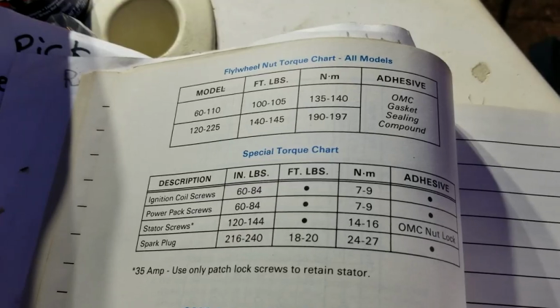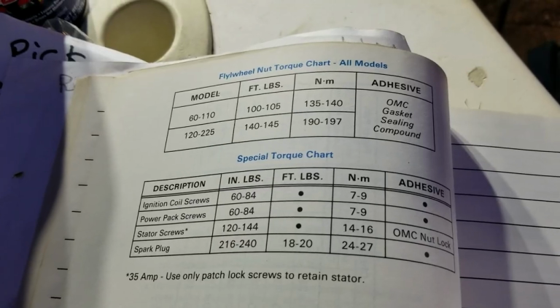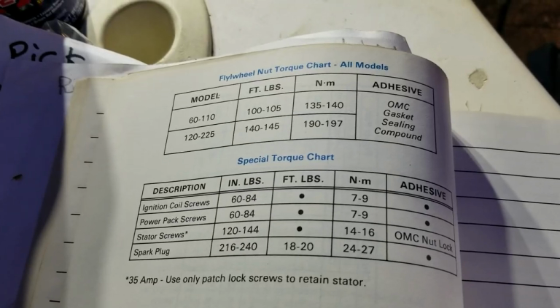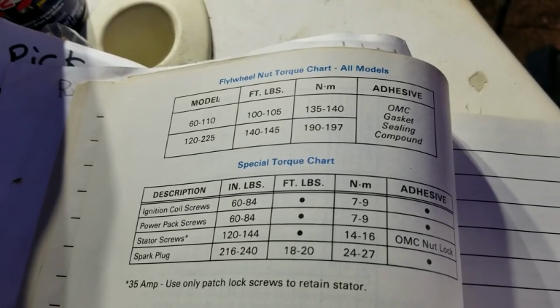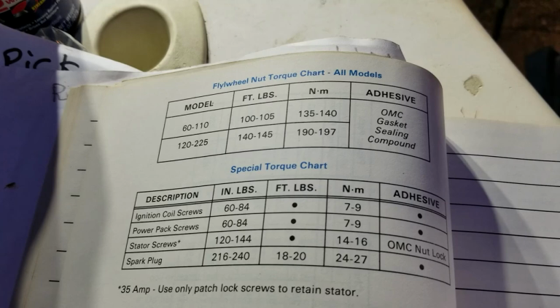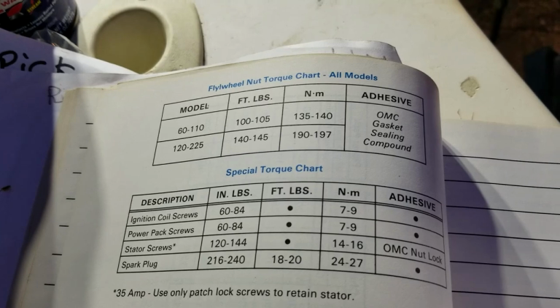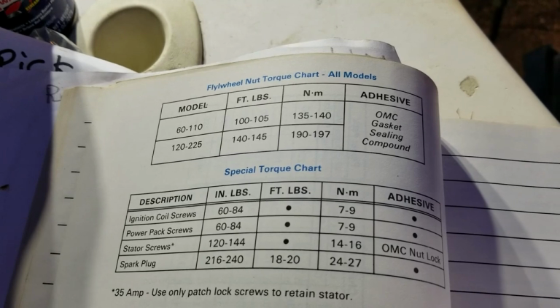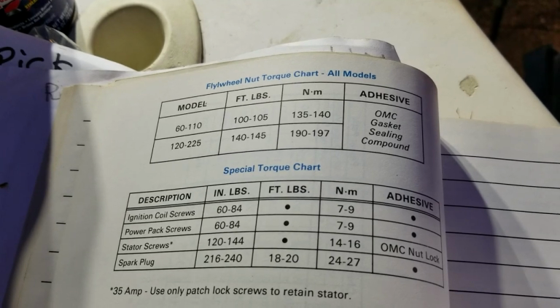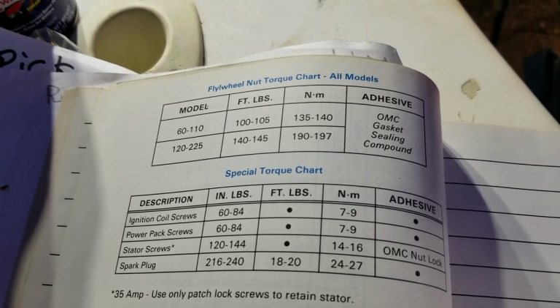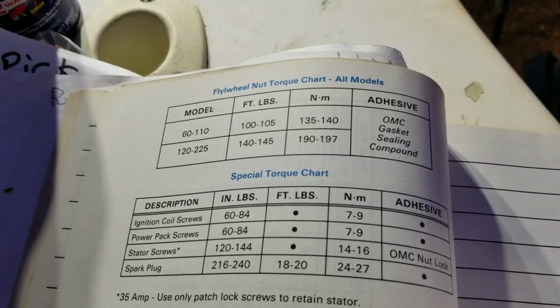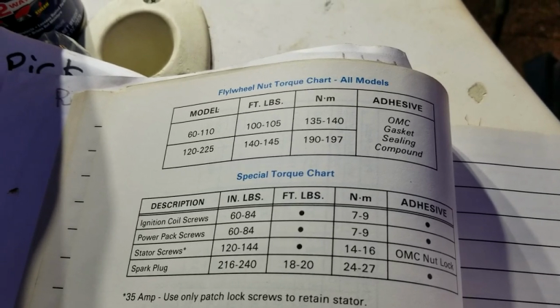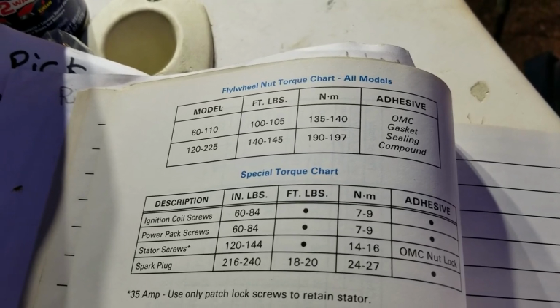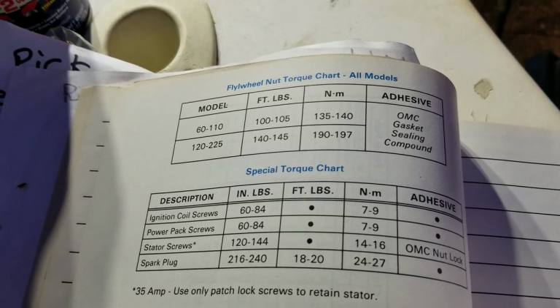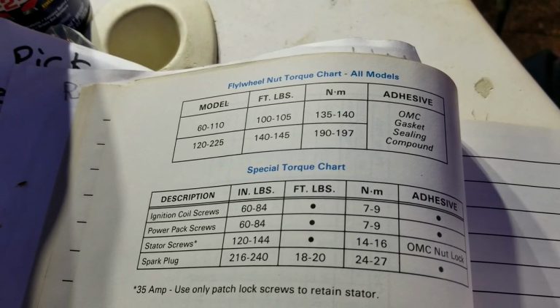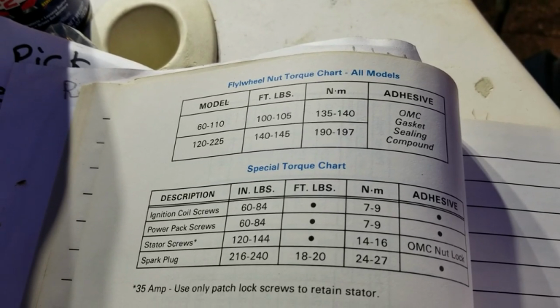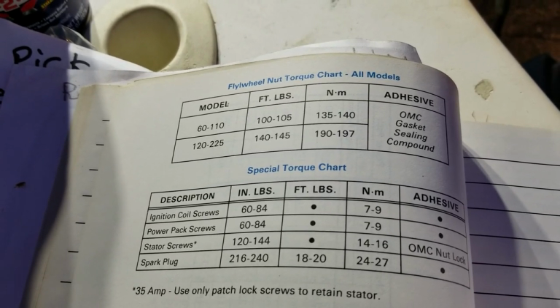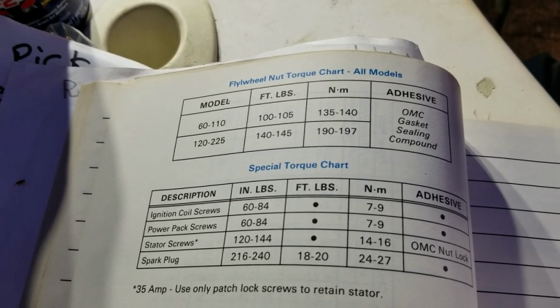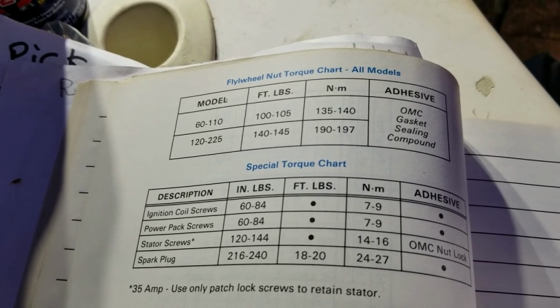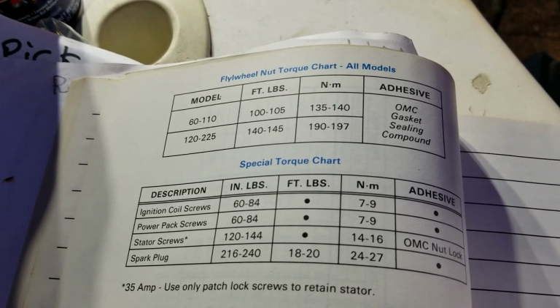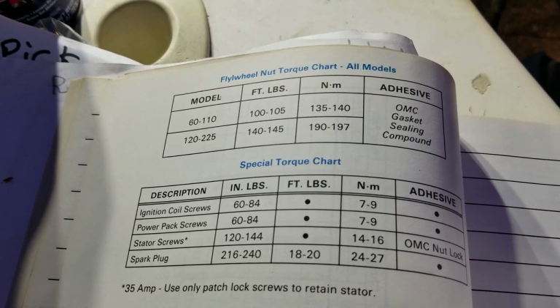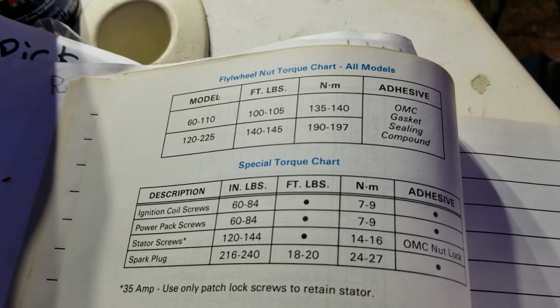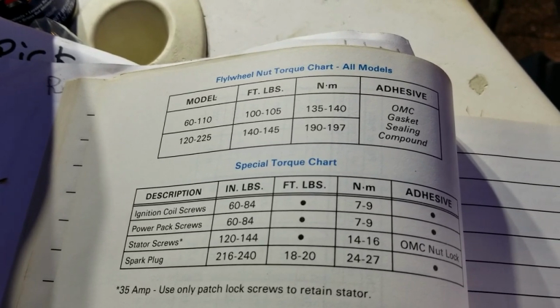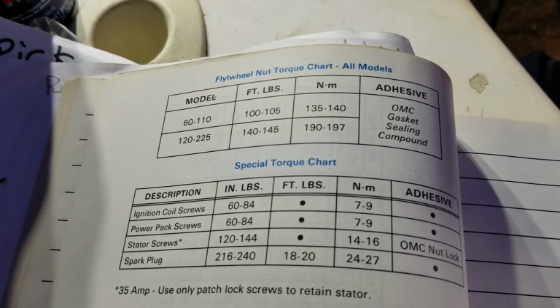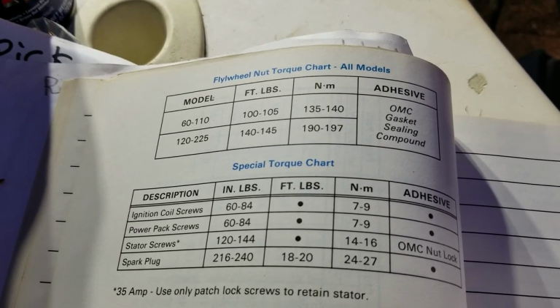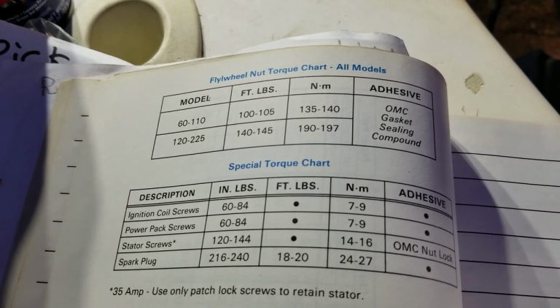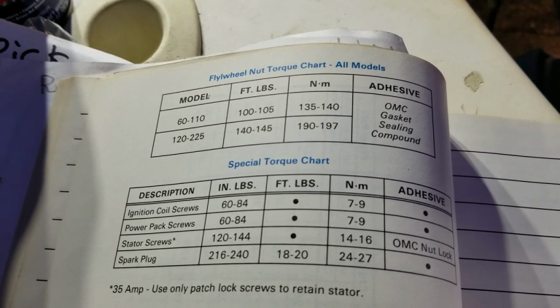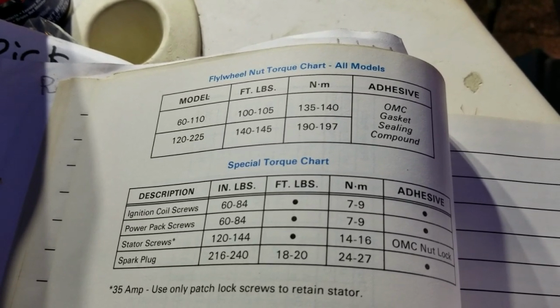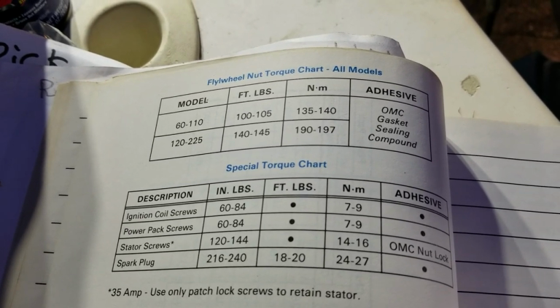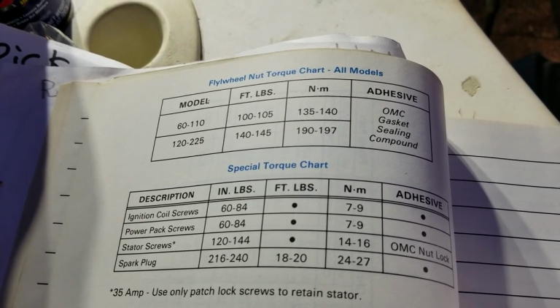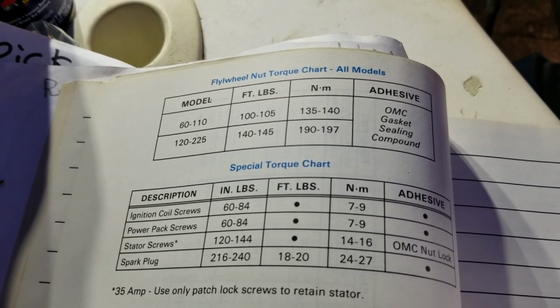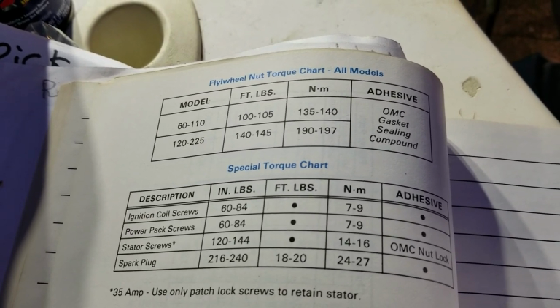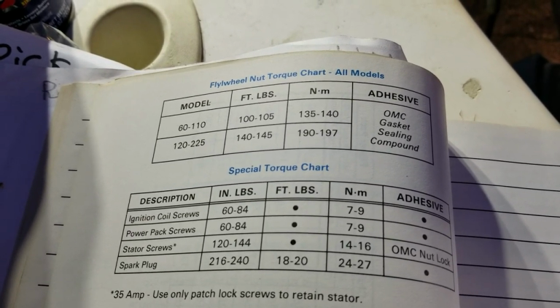Flywheel nut torque chart: 140 to 145 foot-pounds.